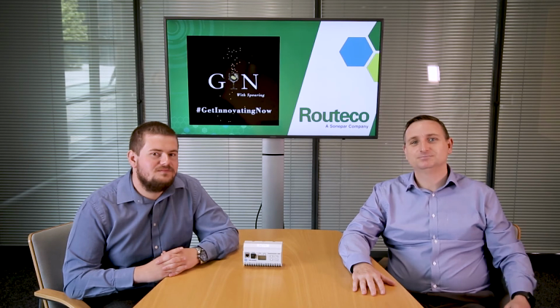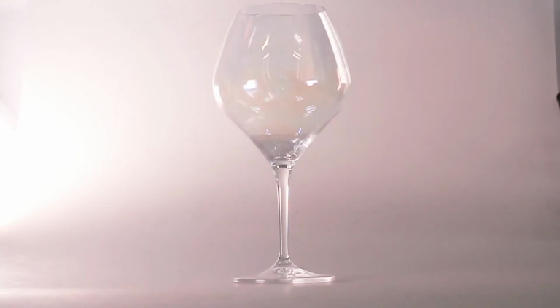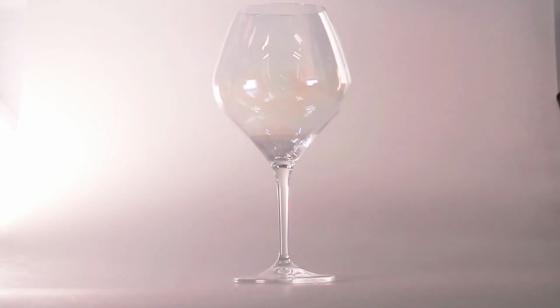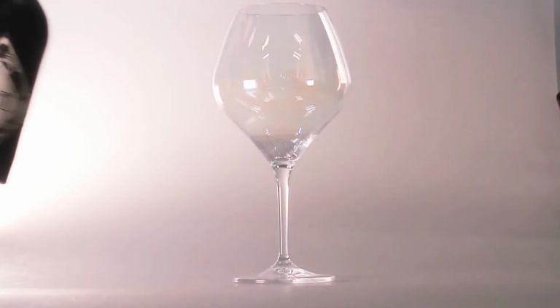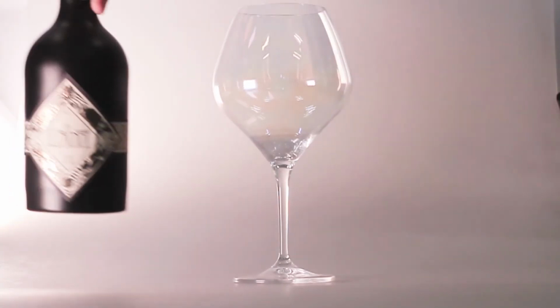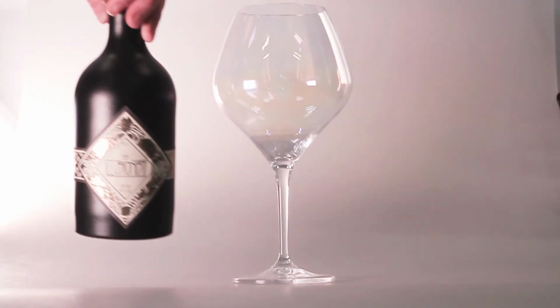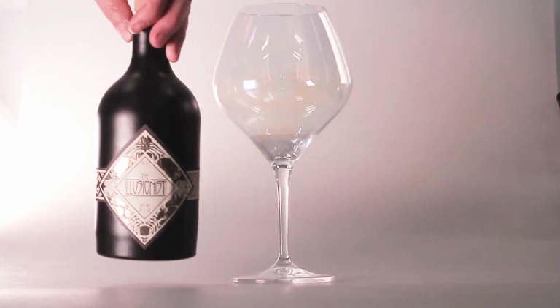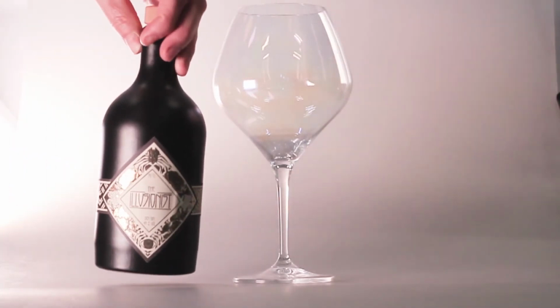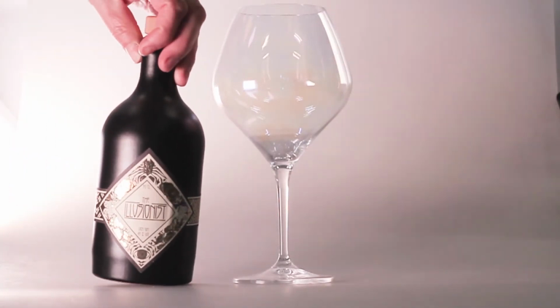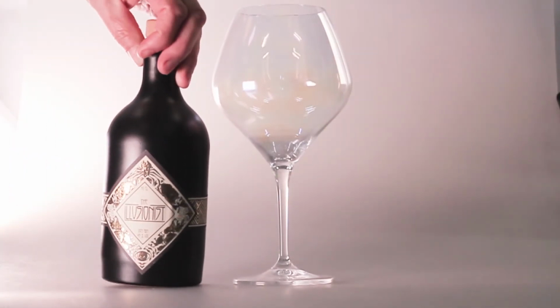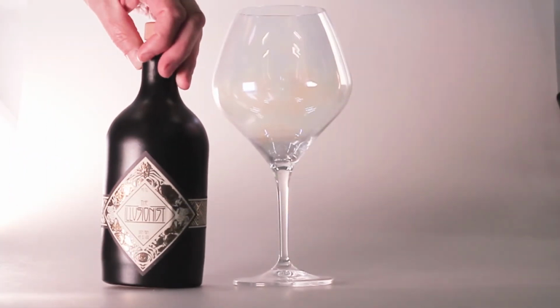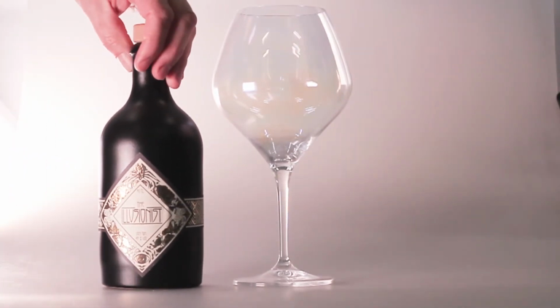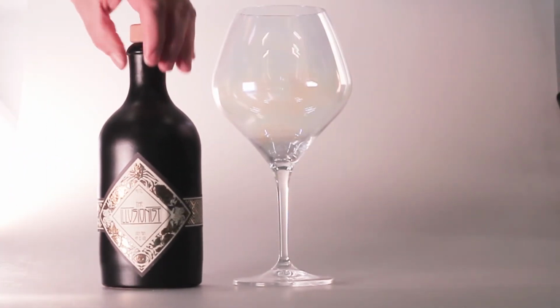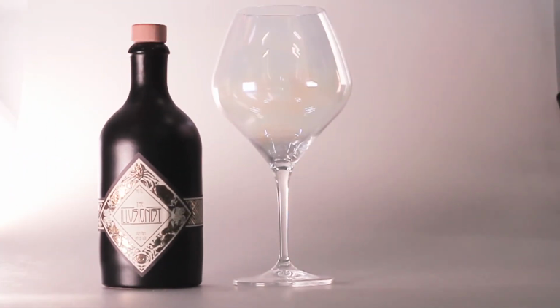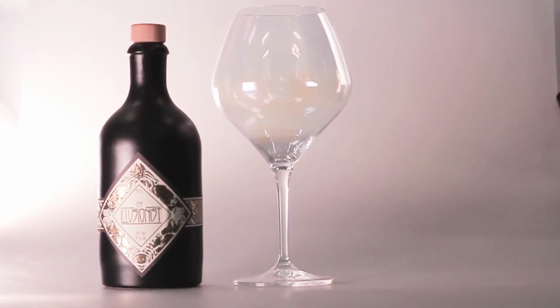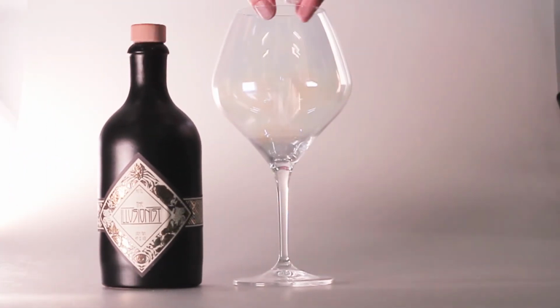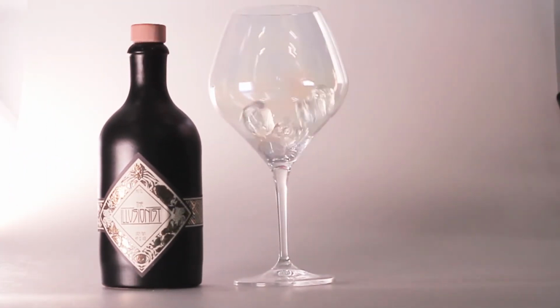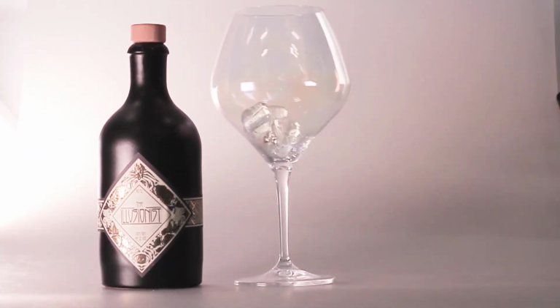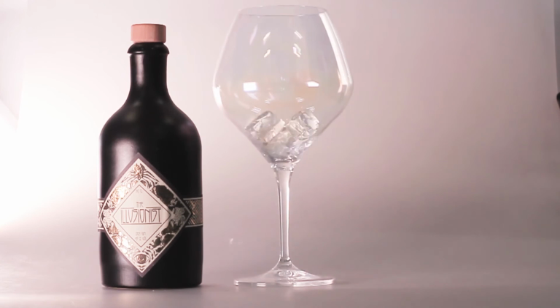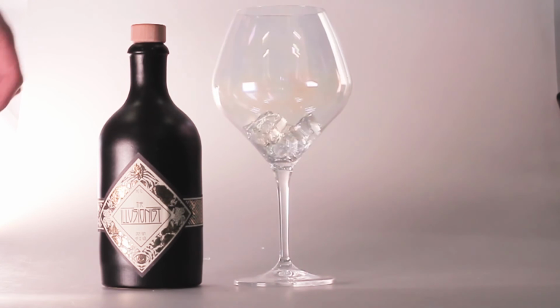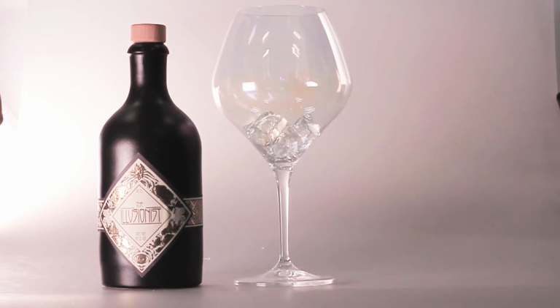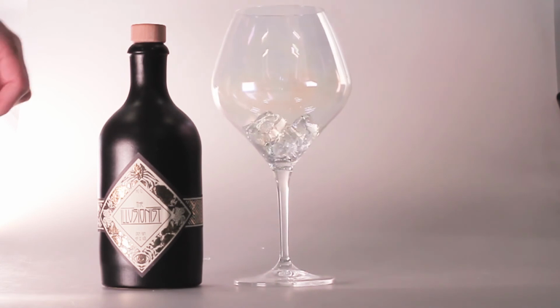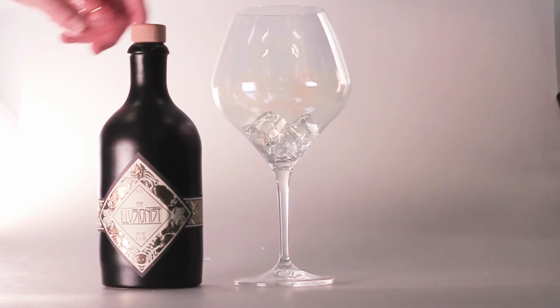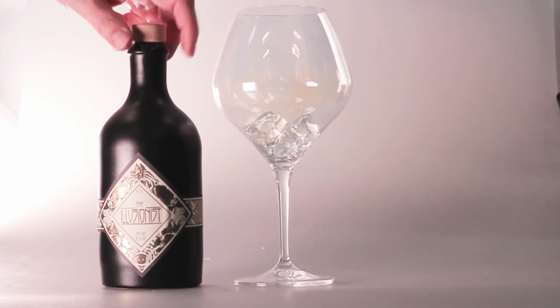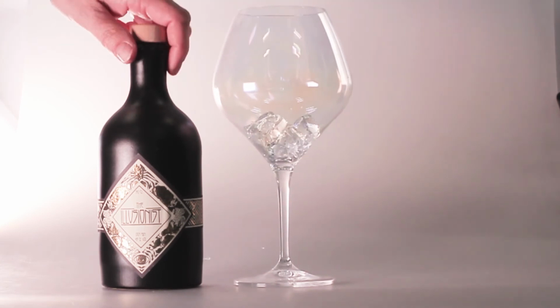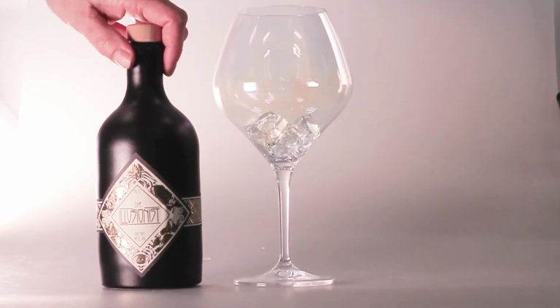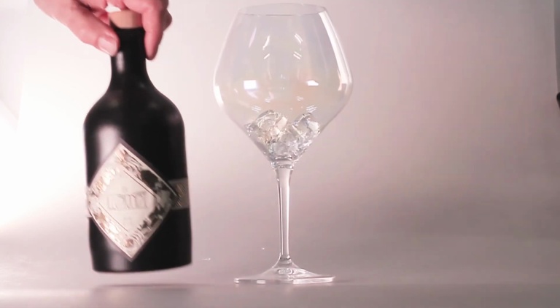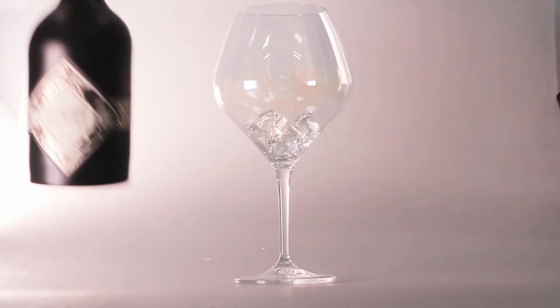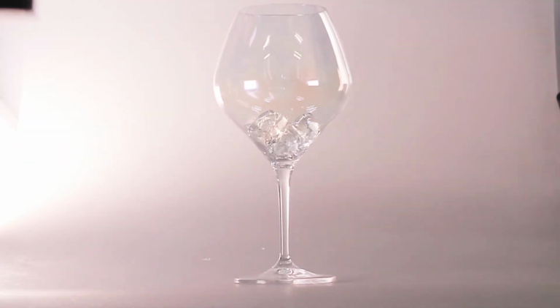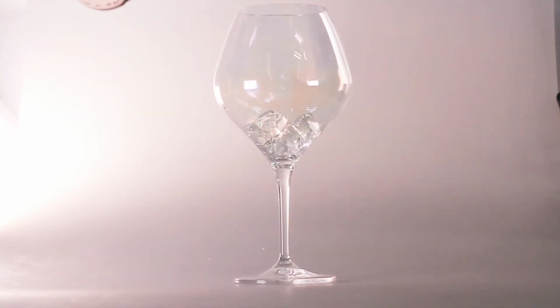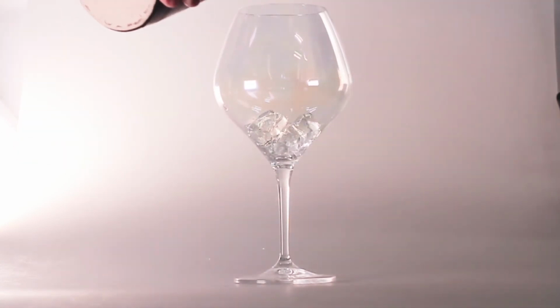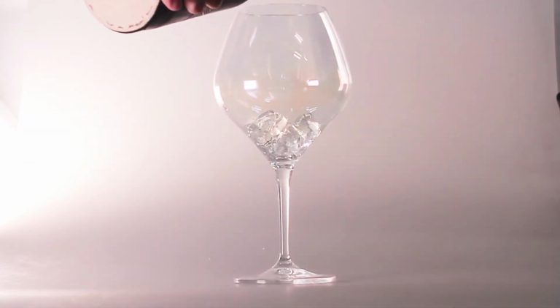This month's gin I've been enjoying has been recommended for being able to change colour — it's the Illusionist gin.